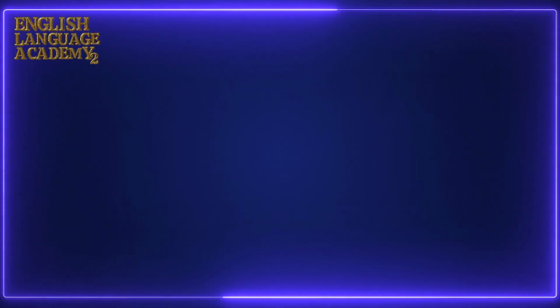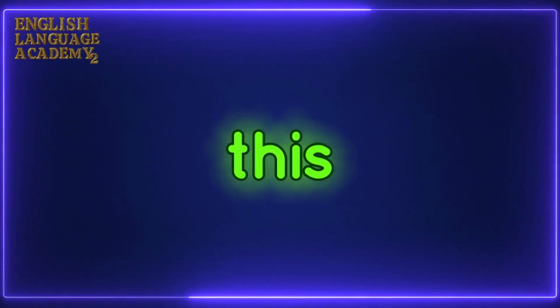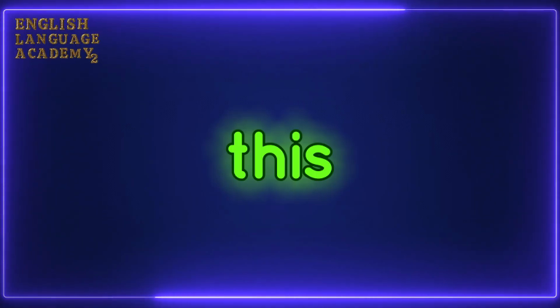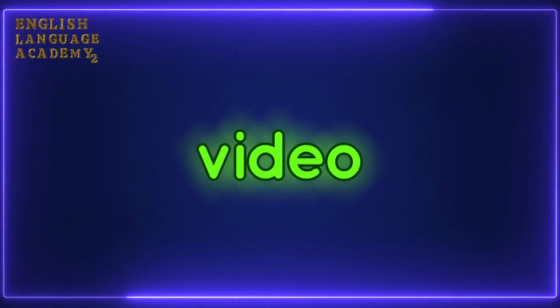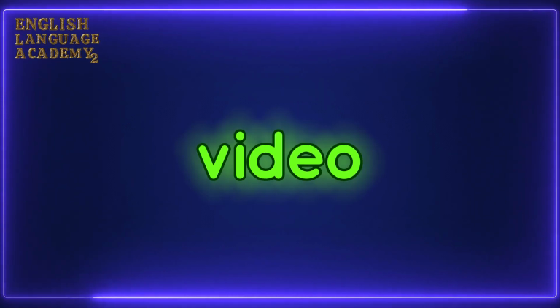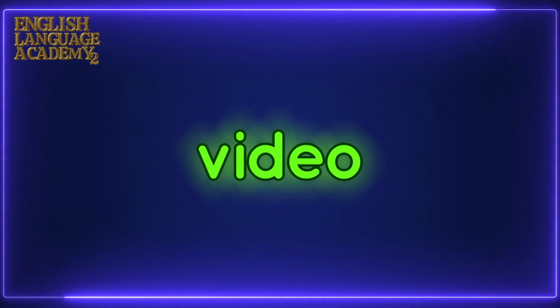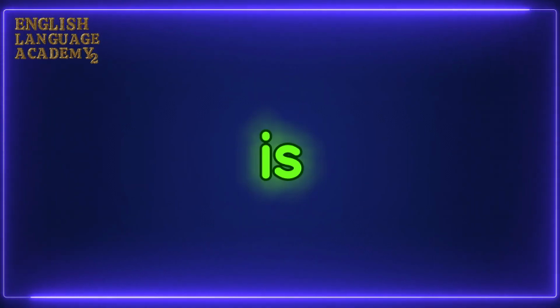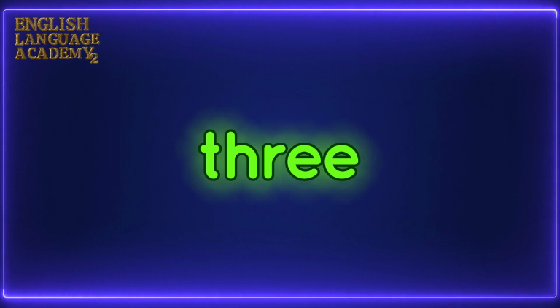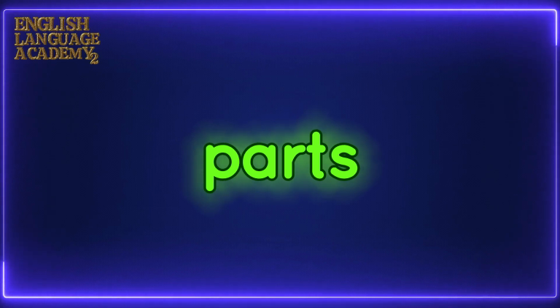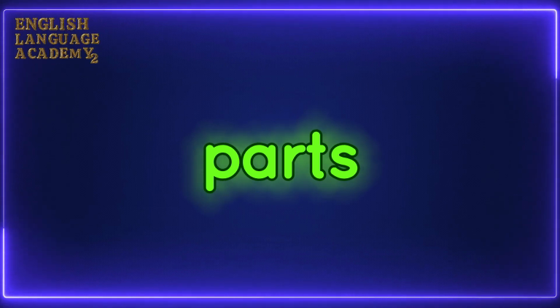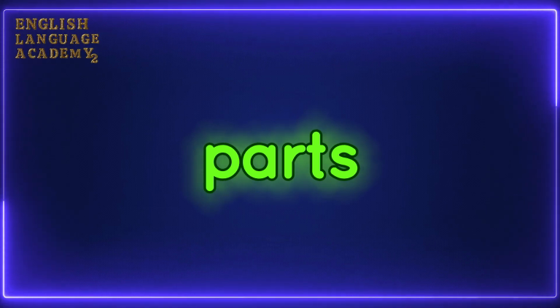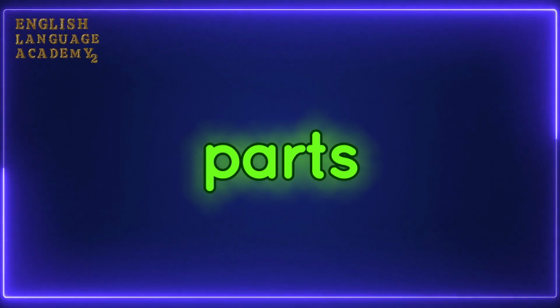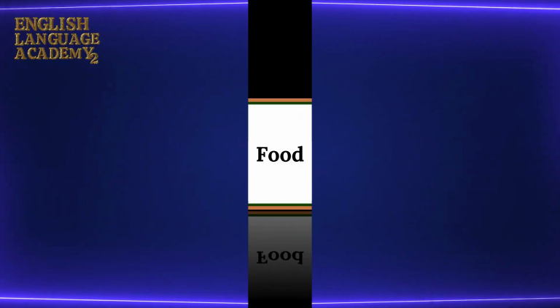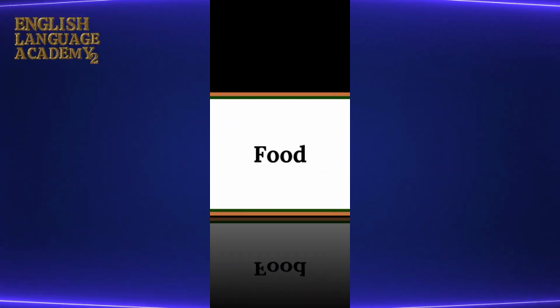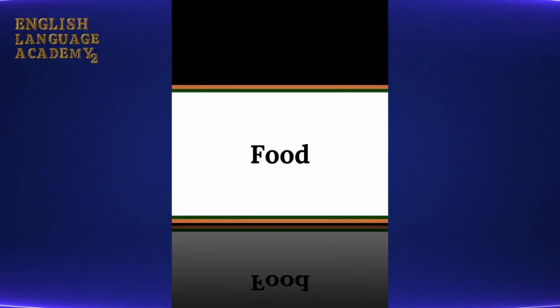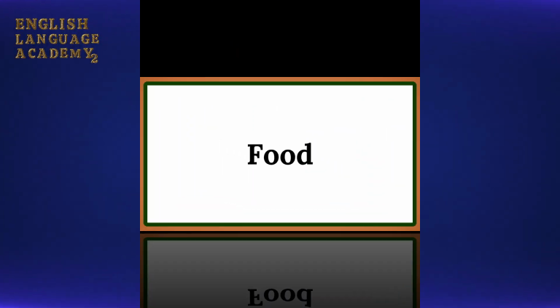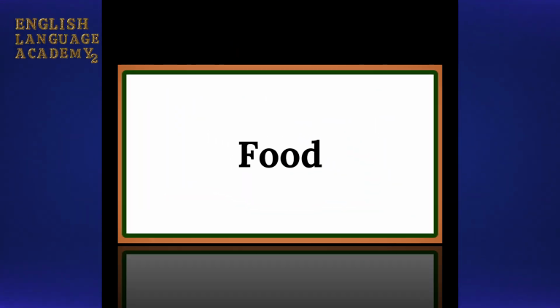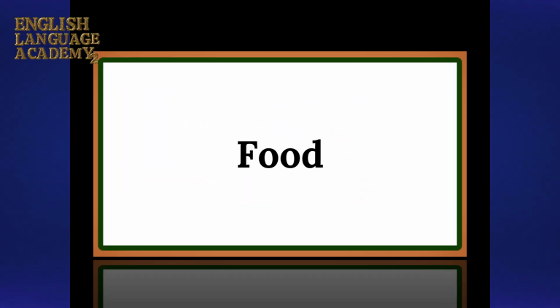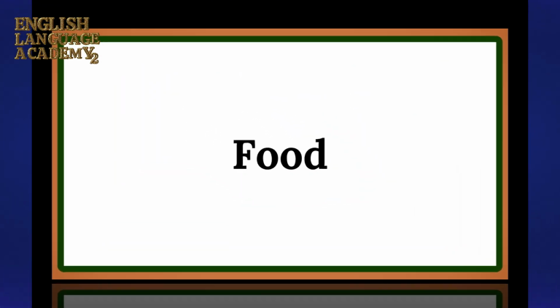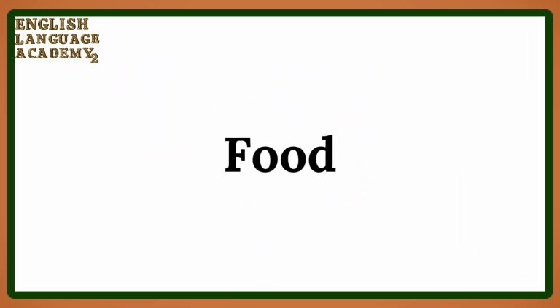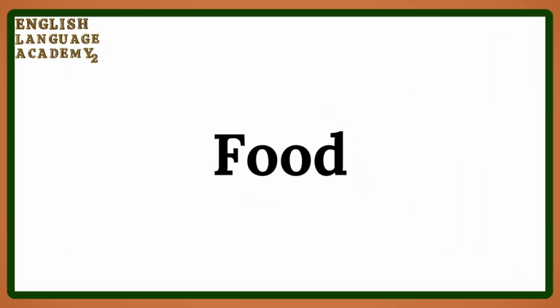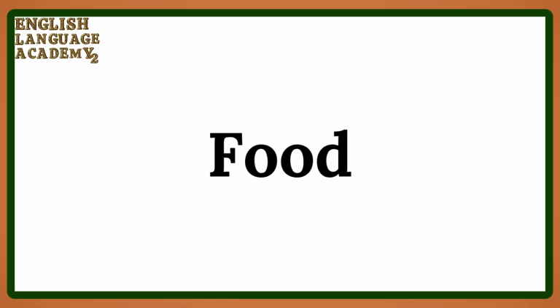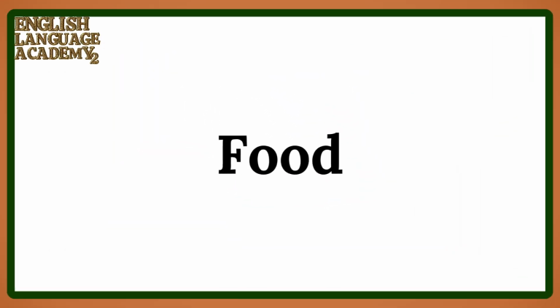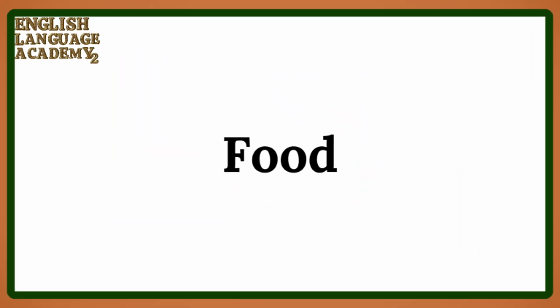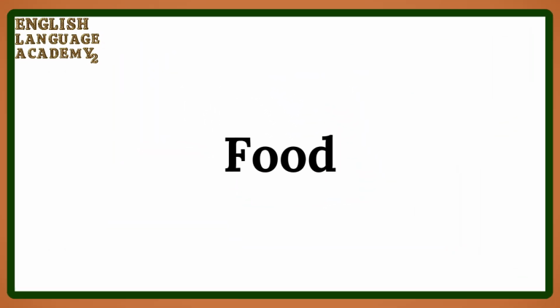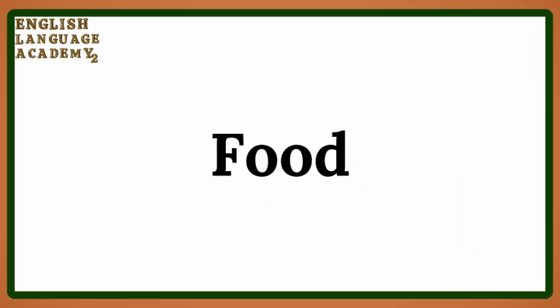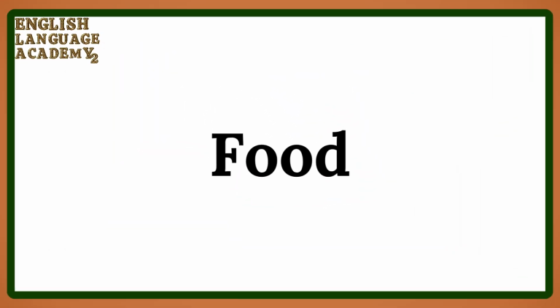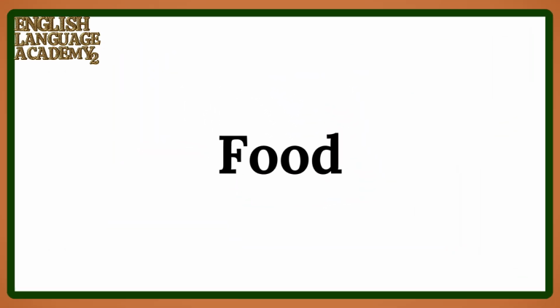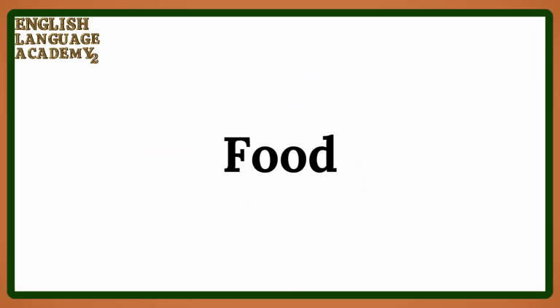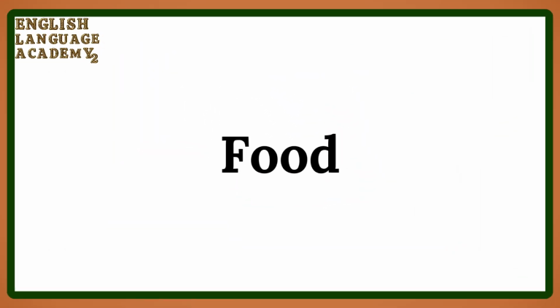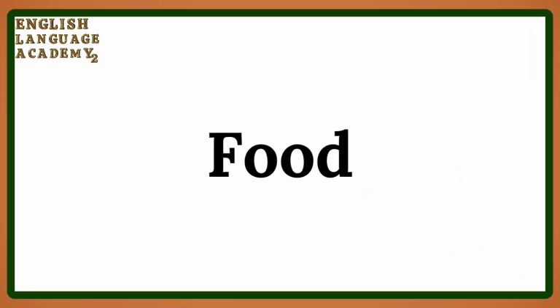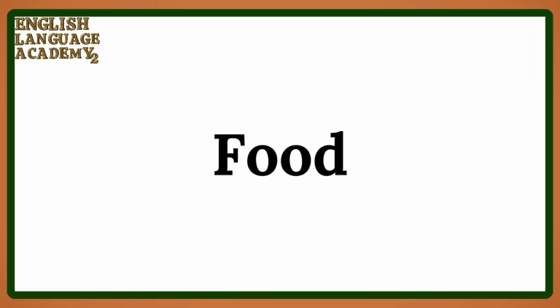This video is three parts. The first part: food vocabulary.